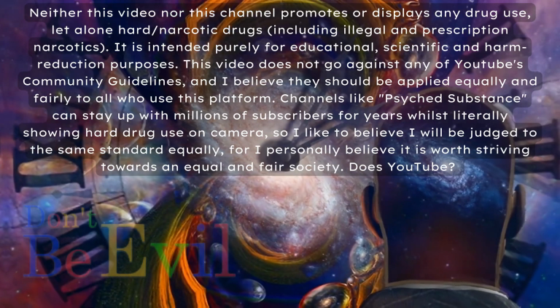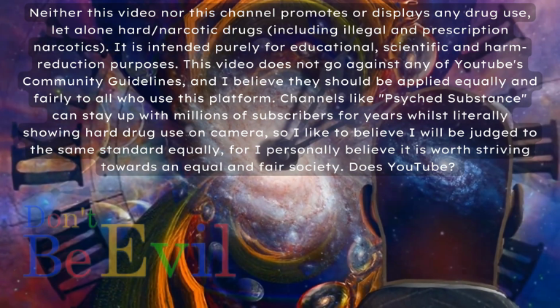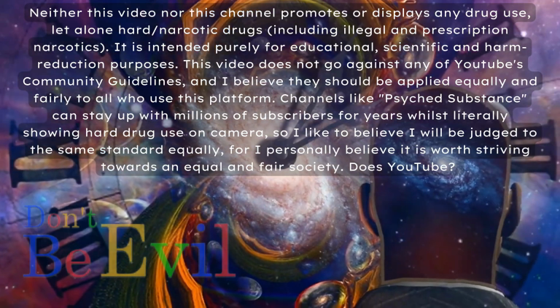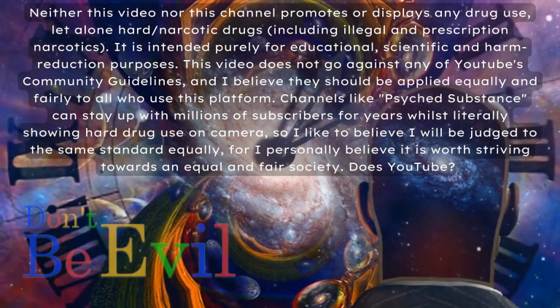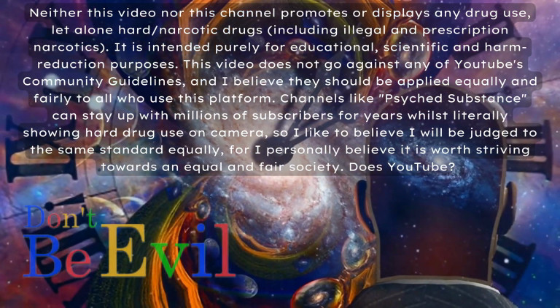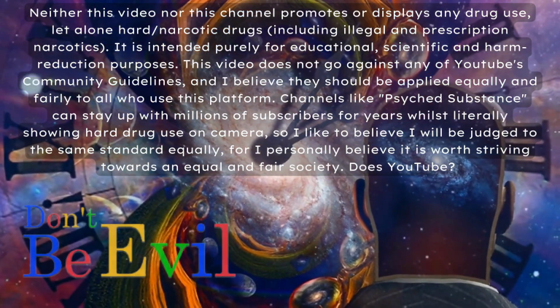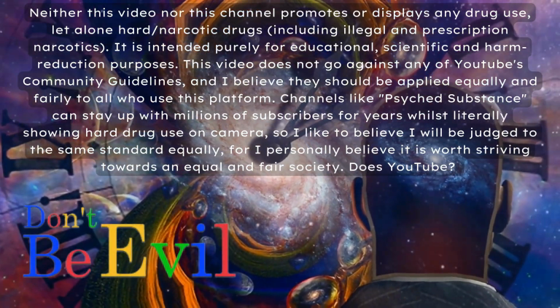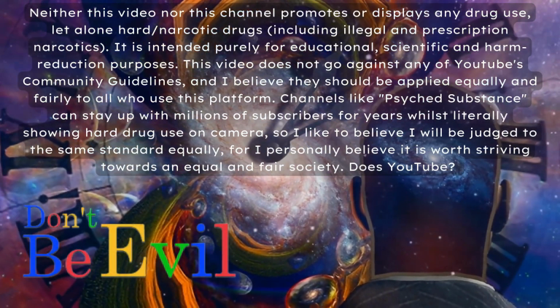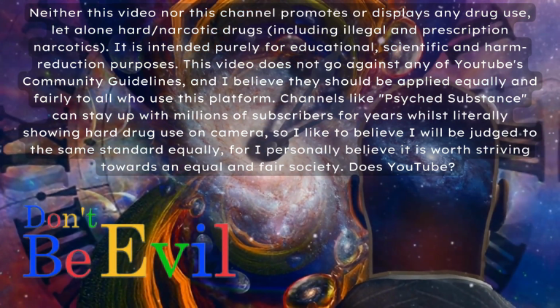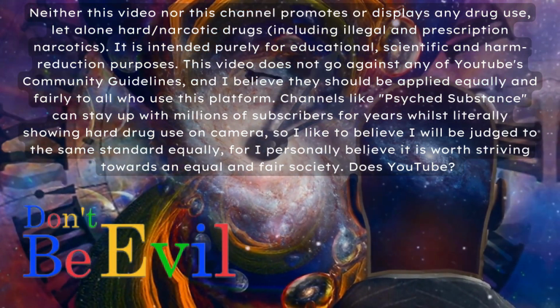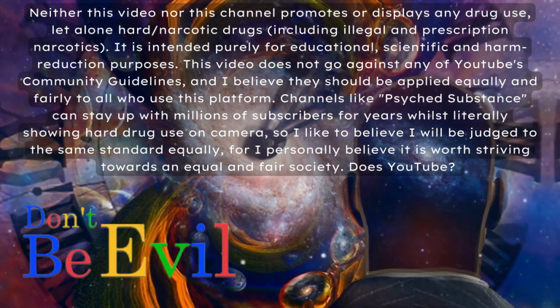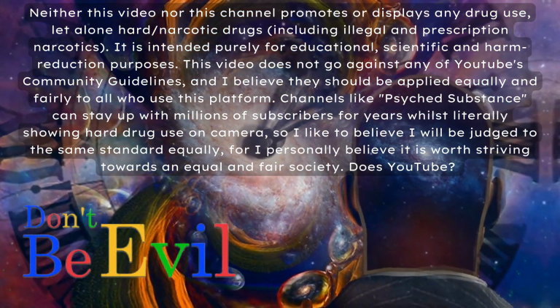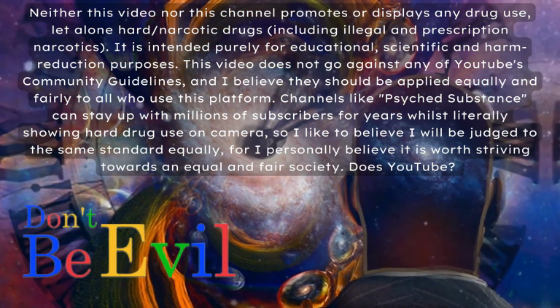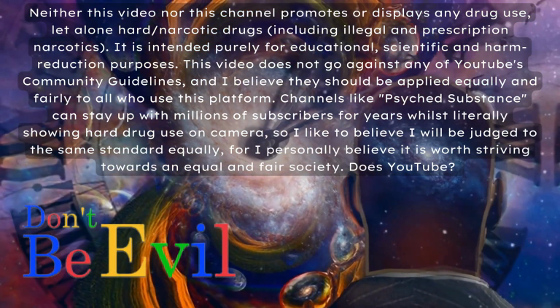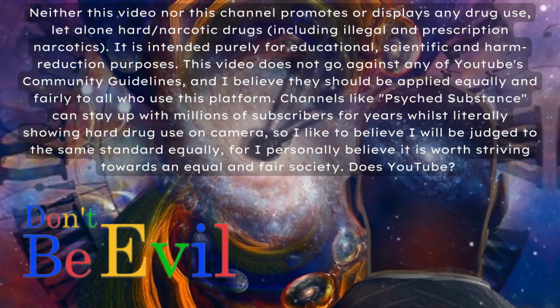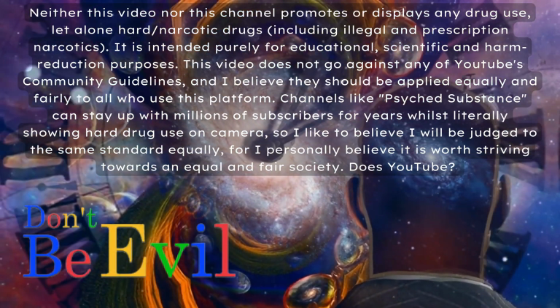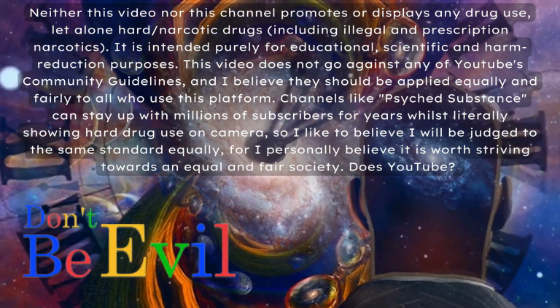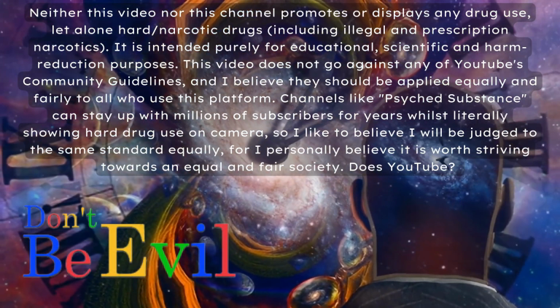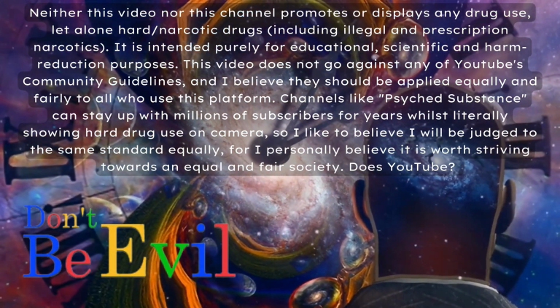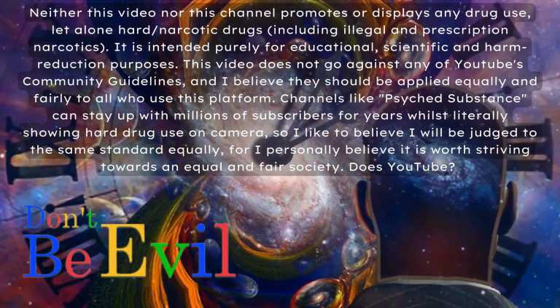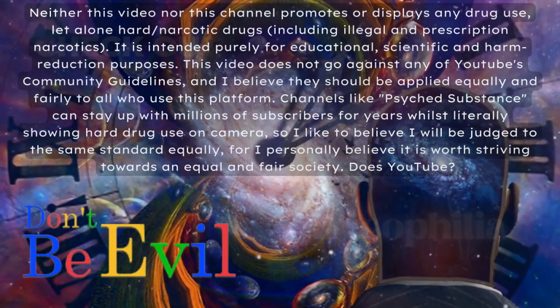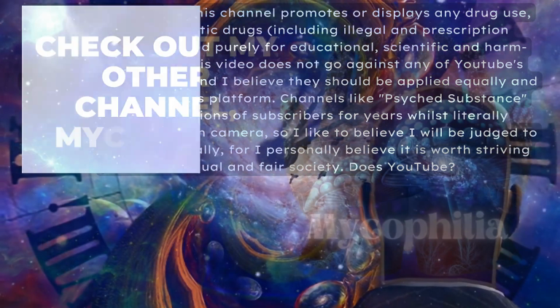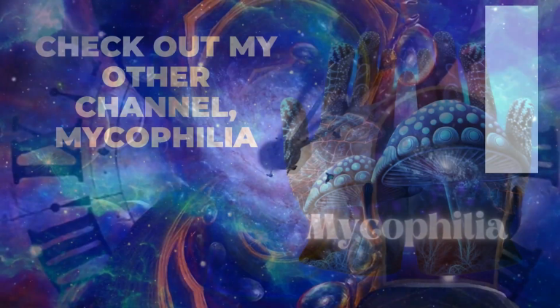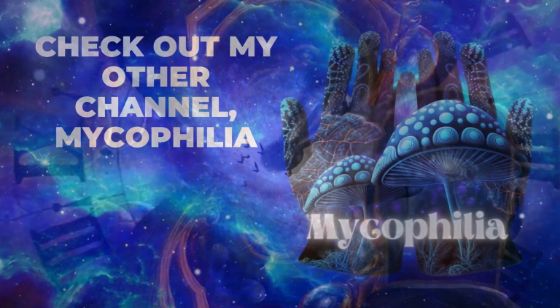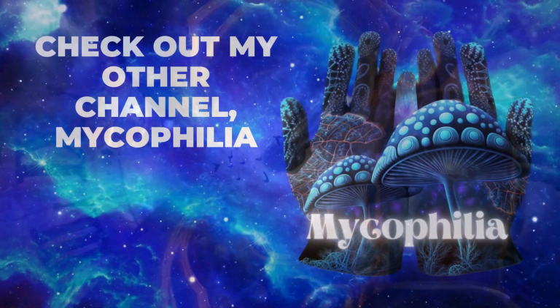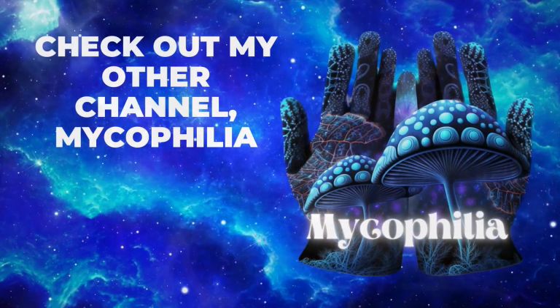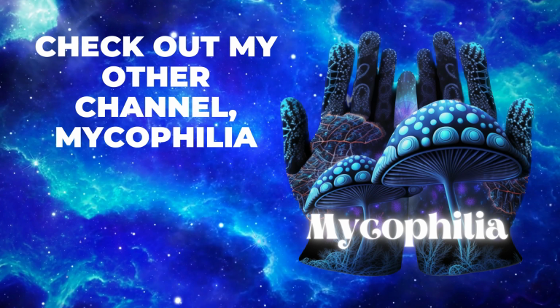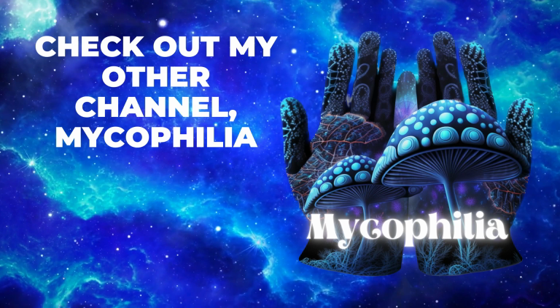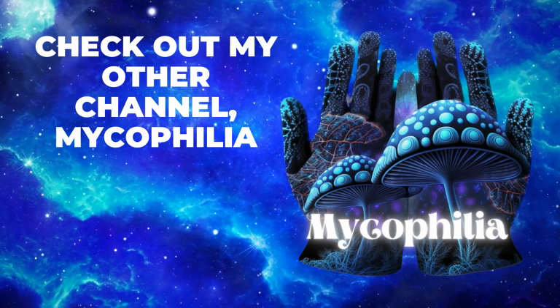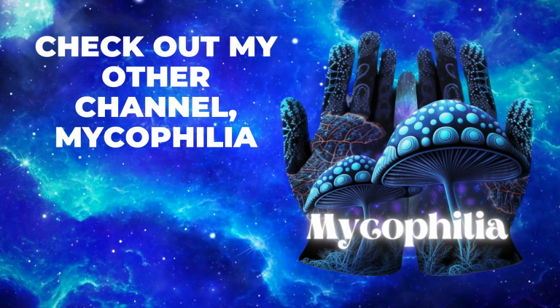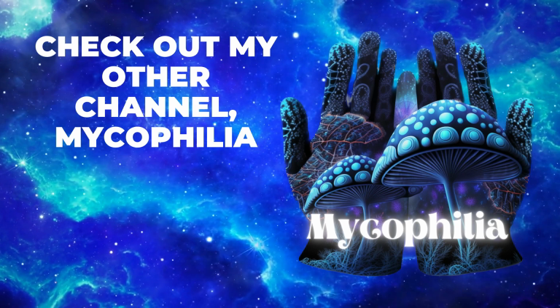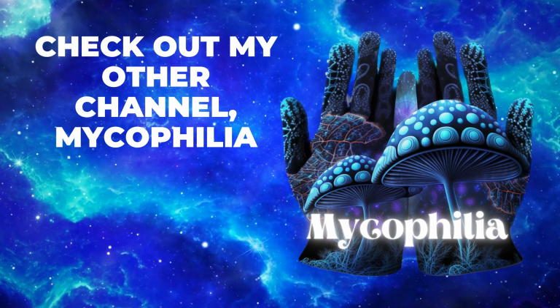A one-week trial is now available, along with dozens of educational fruiting videos. I hope you guys enjoy this video.